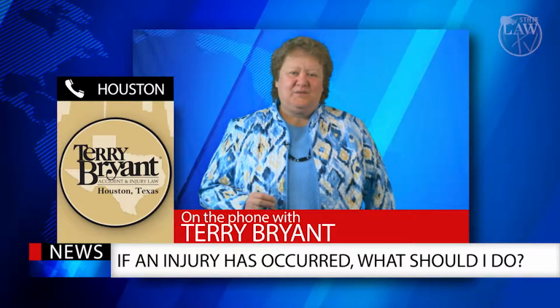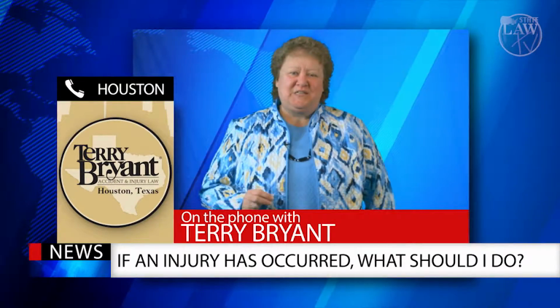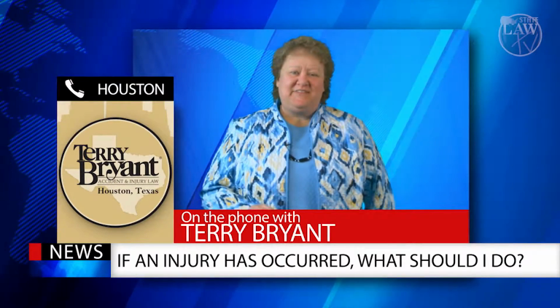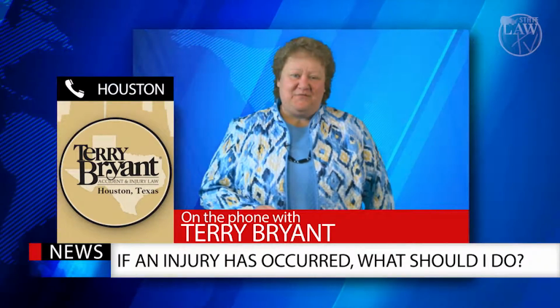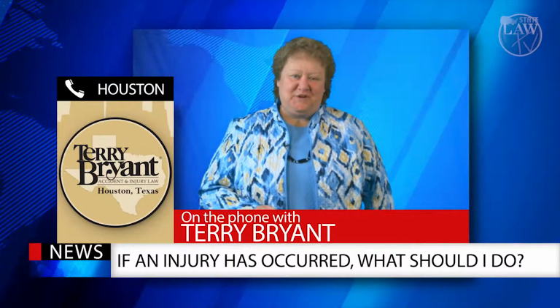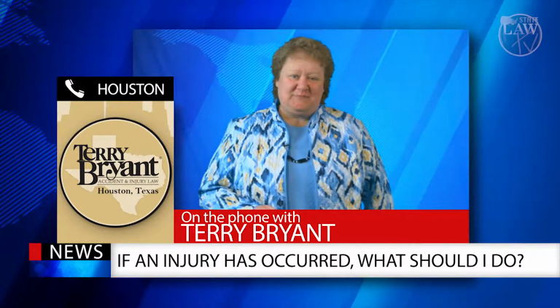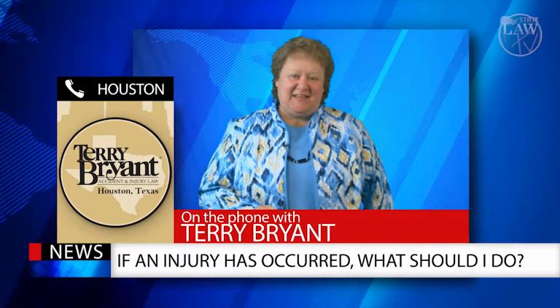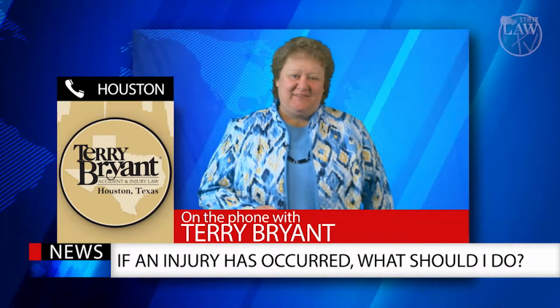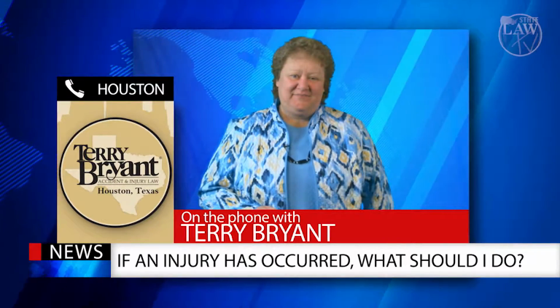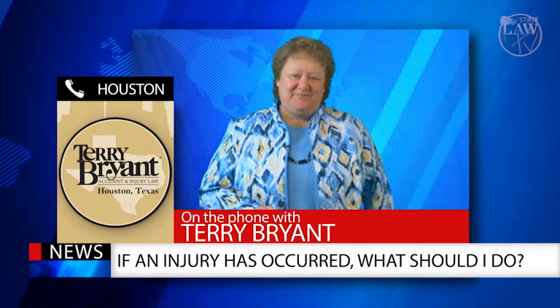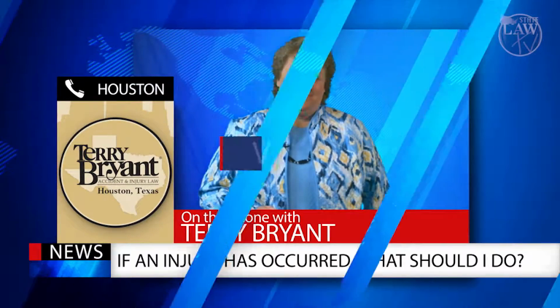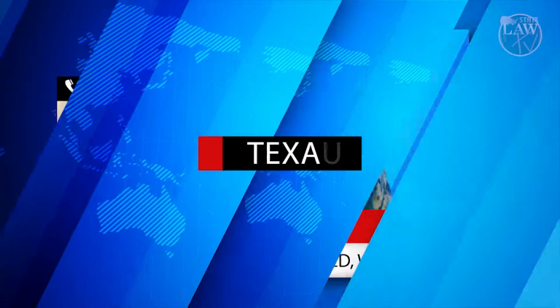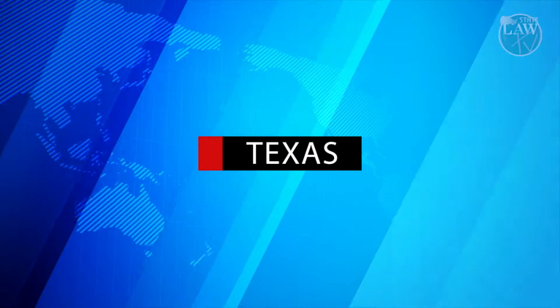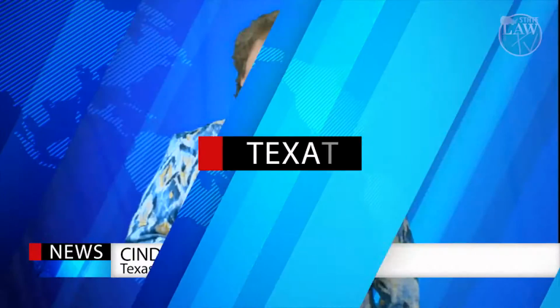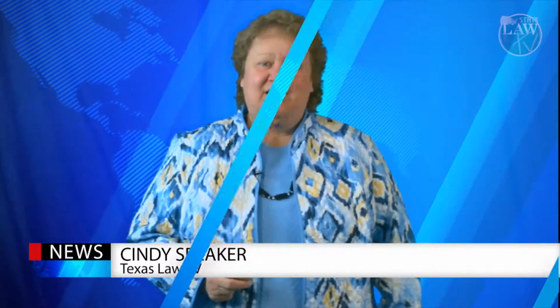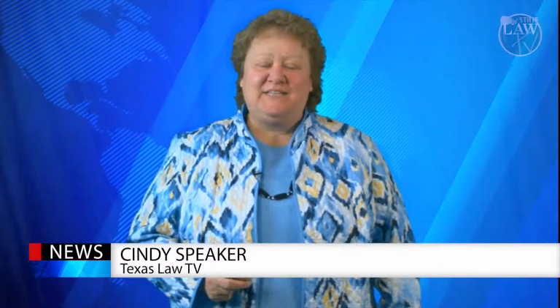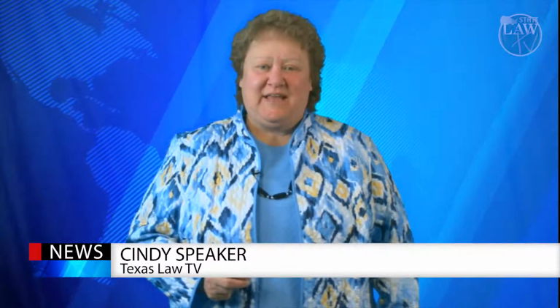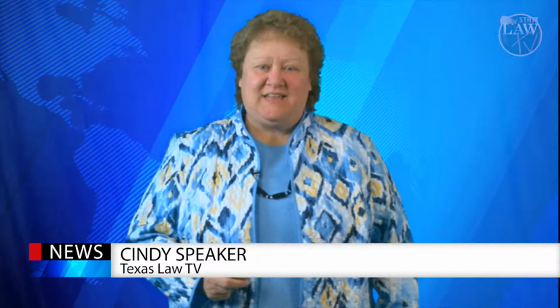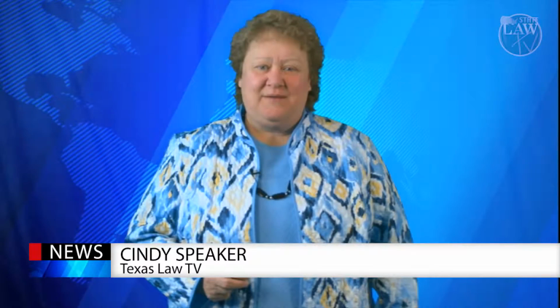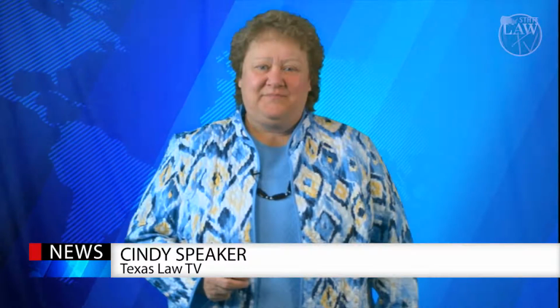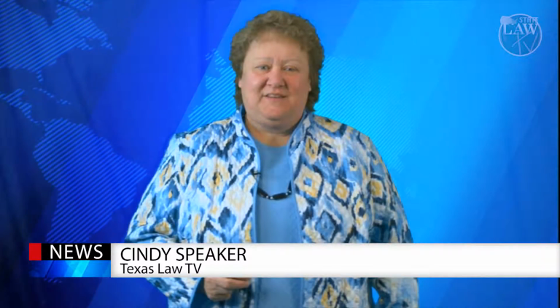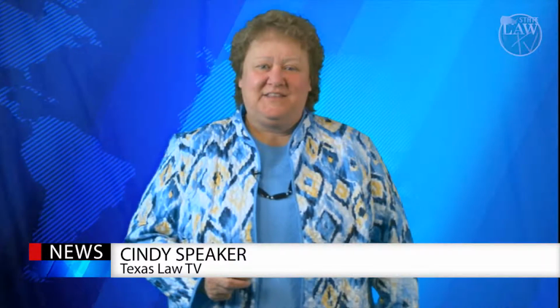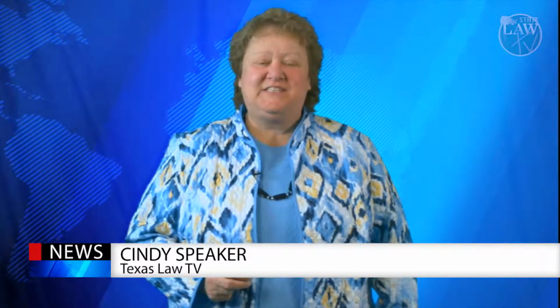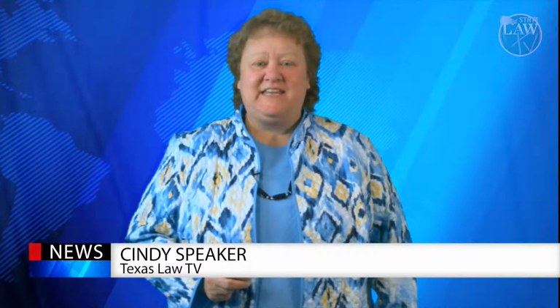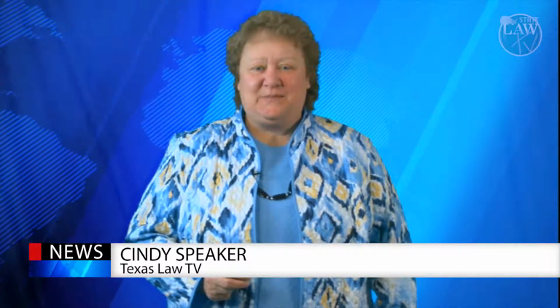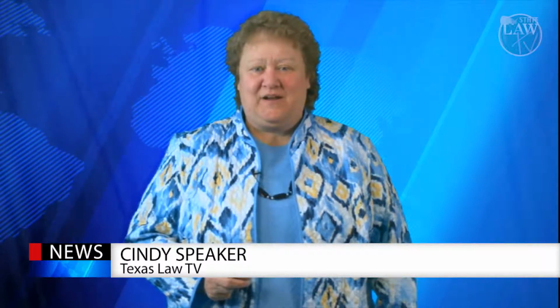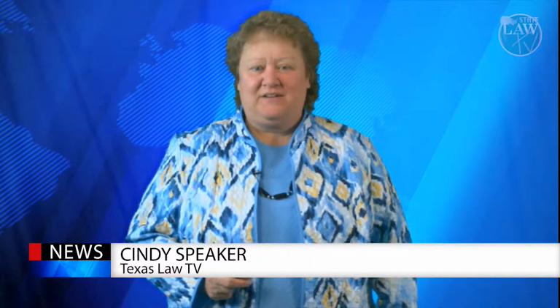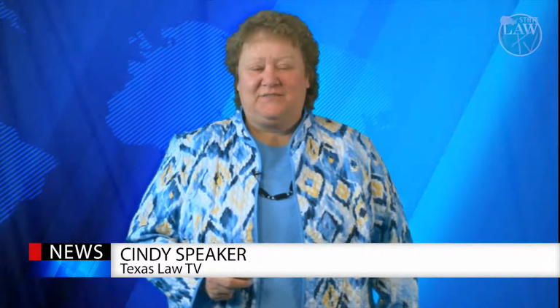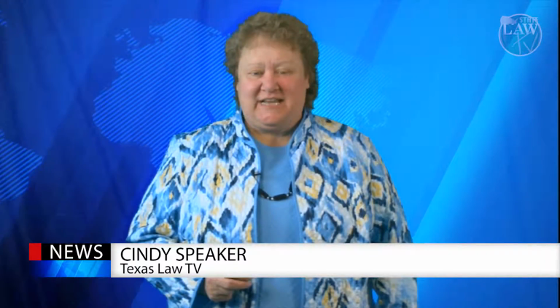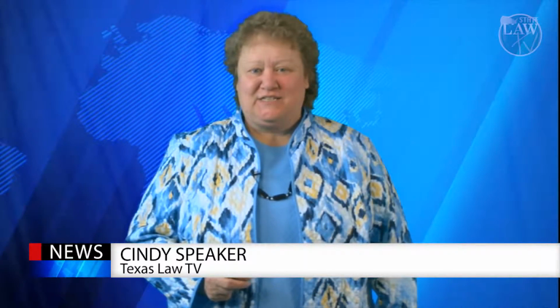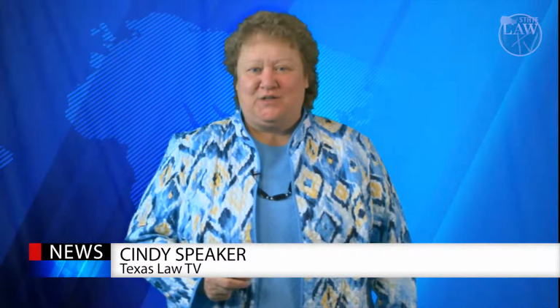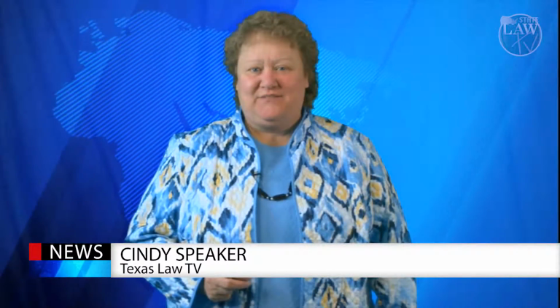Well Terry, thank you for your time today. Thank you, Cindy. Until next time, this is Cindy Speaker for Texas Law TV.